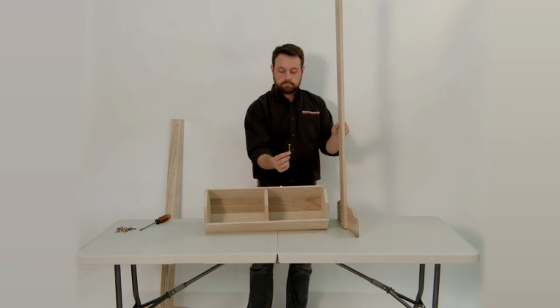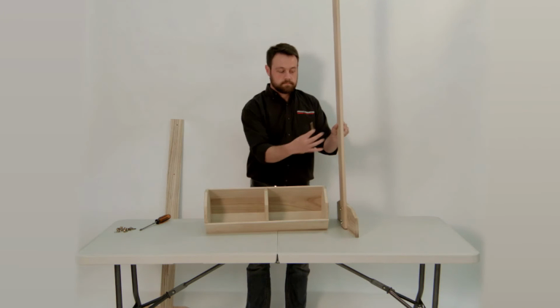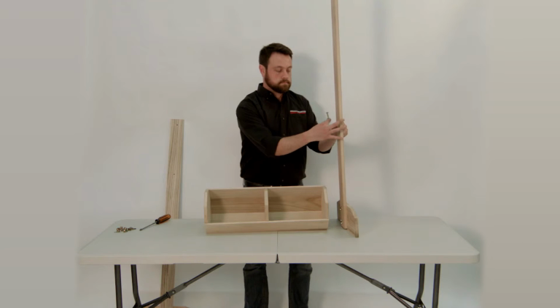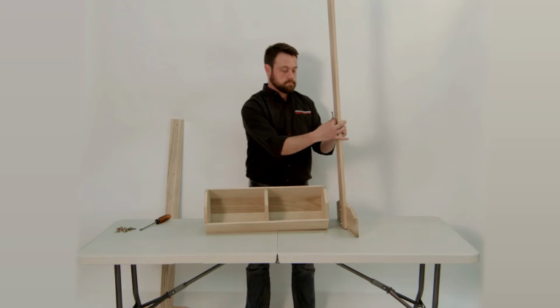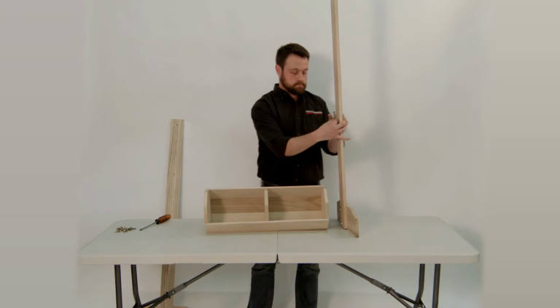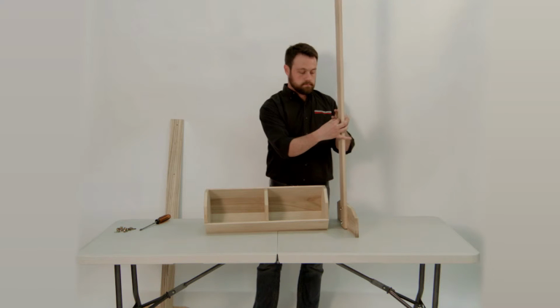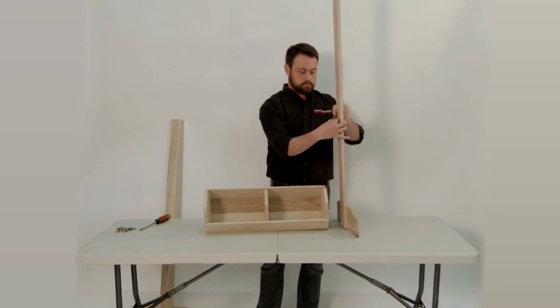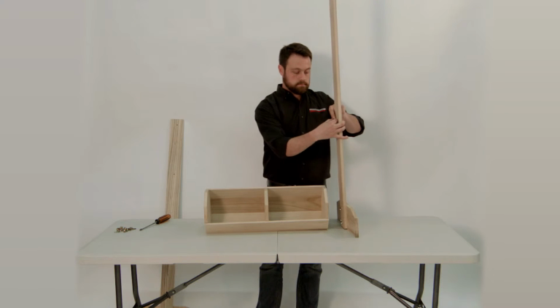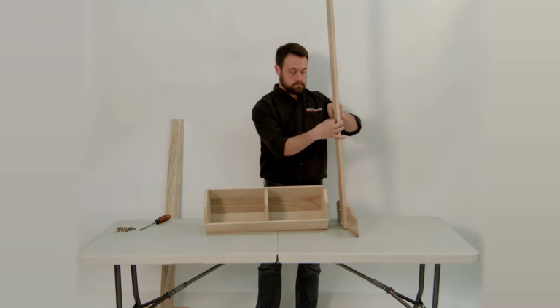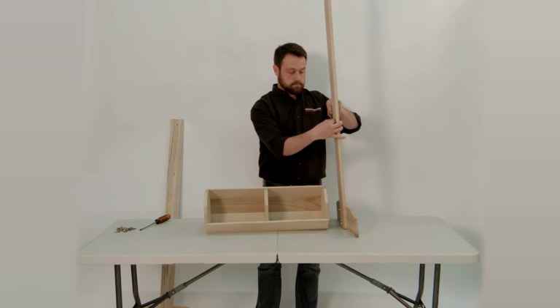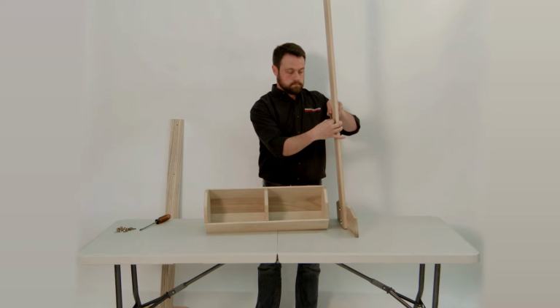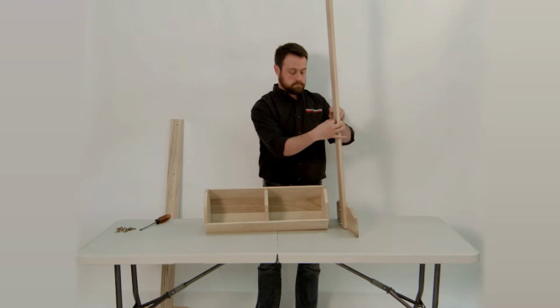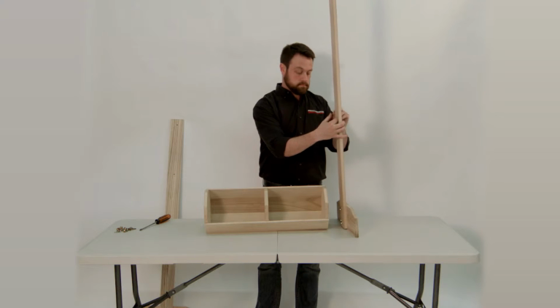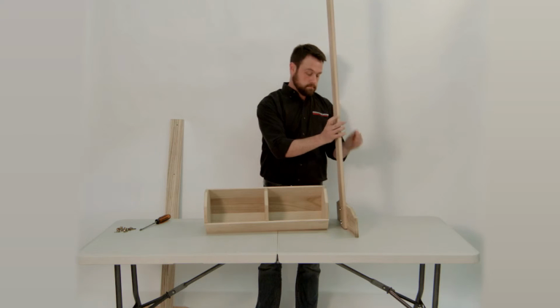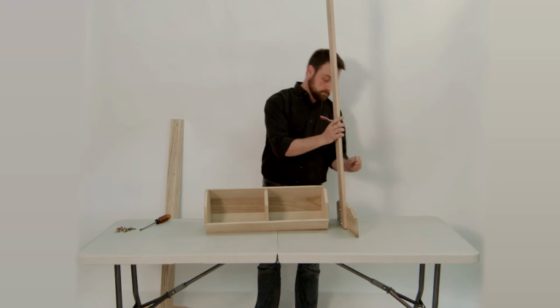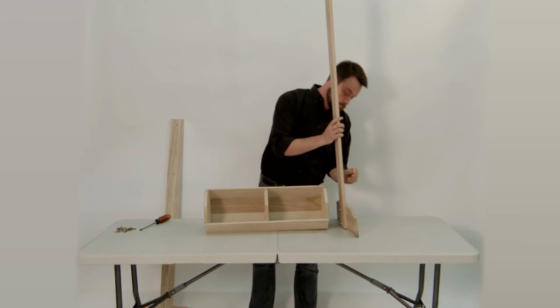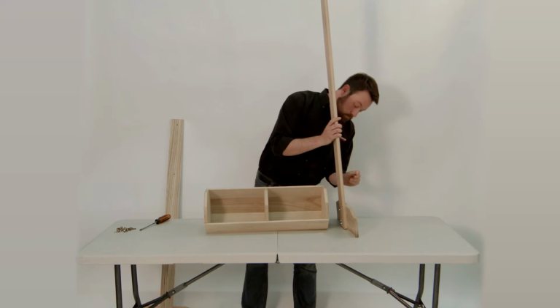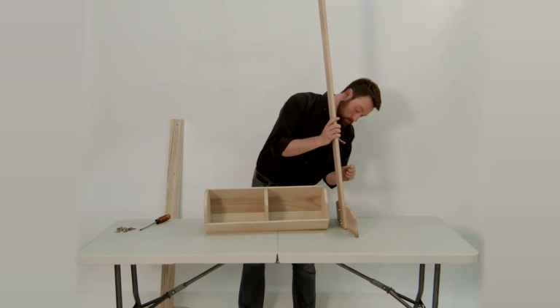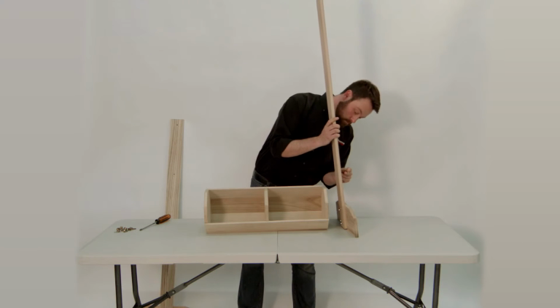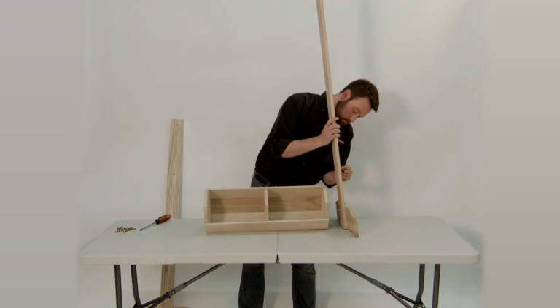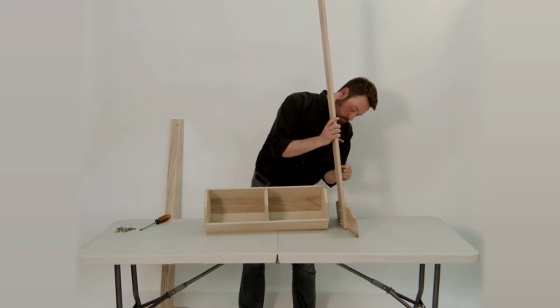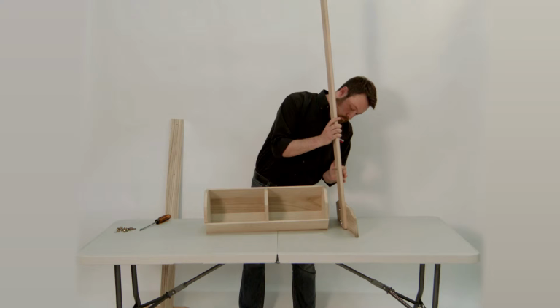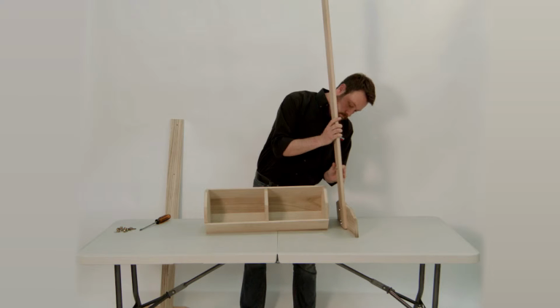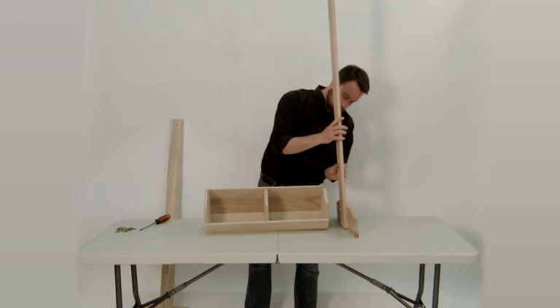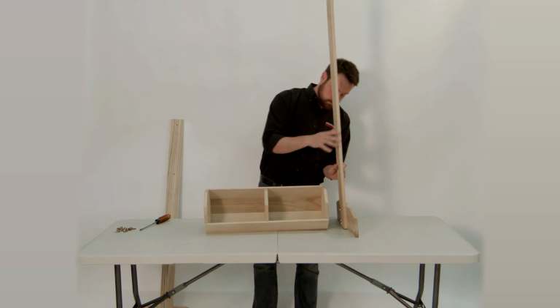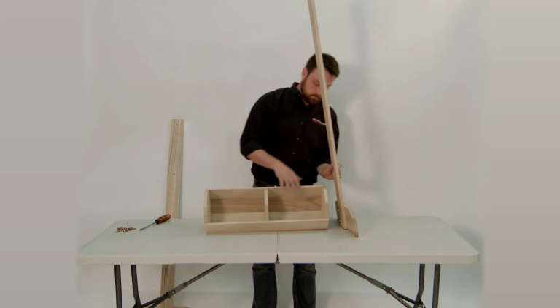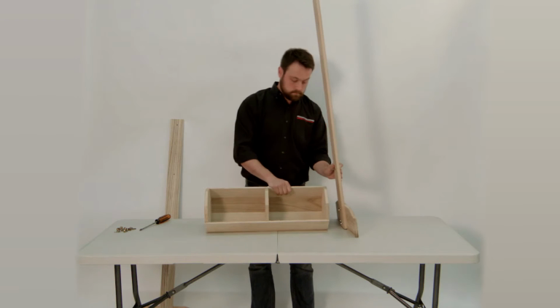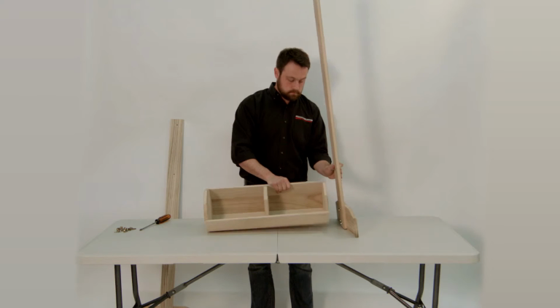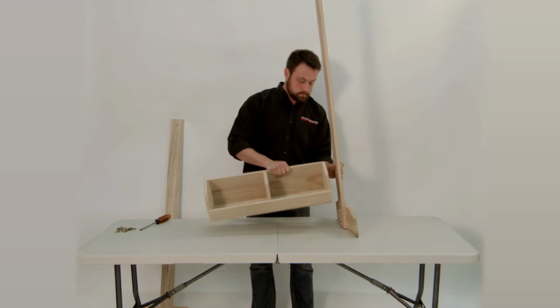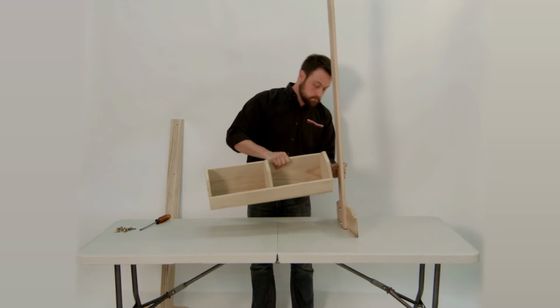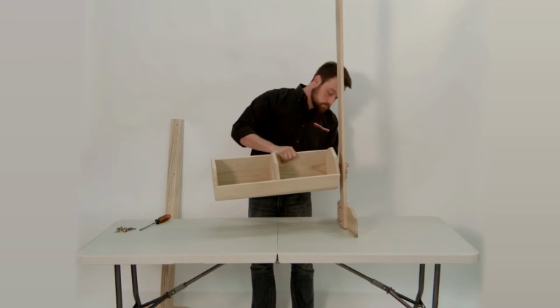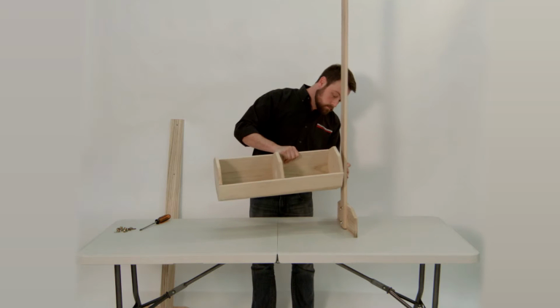Begin attaching your first barrel display, once again using the screw, the washer, and the wing nut as shown.